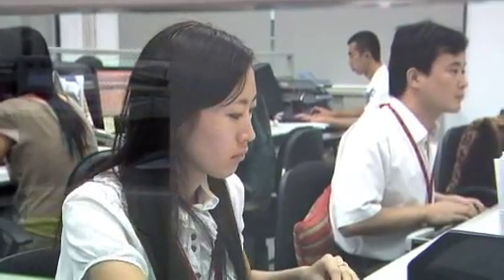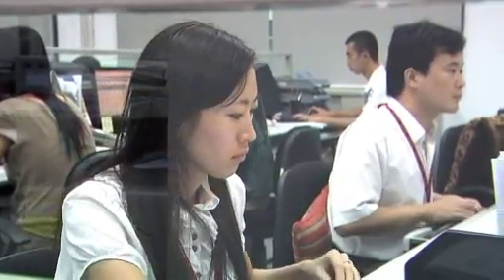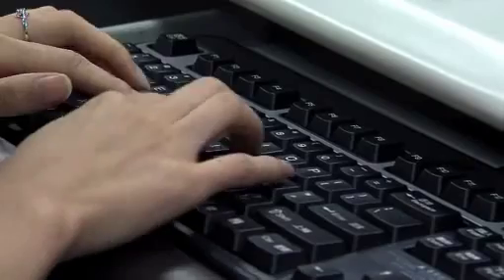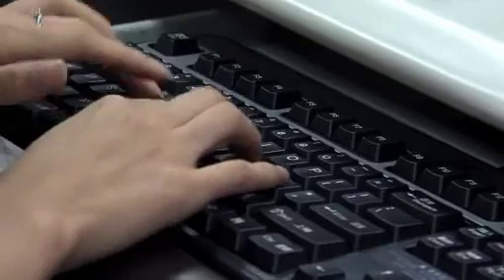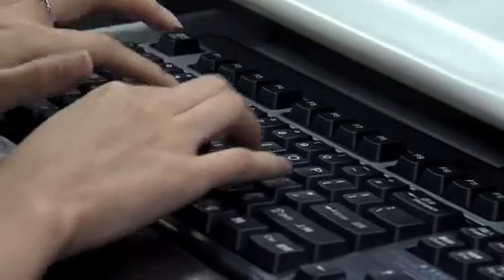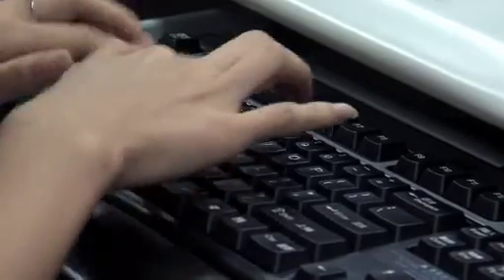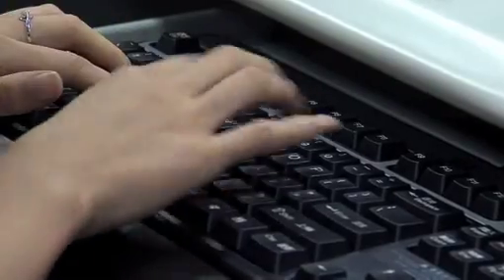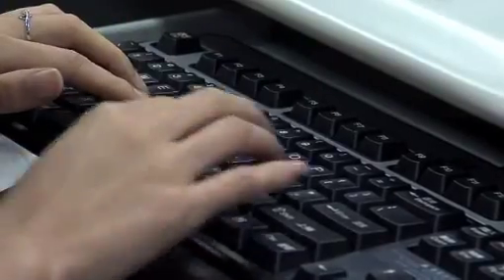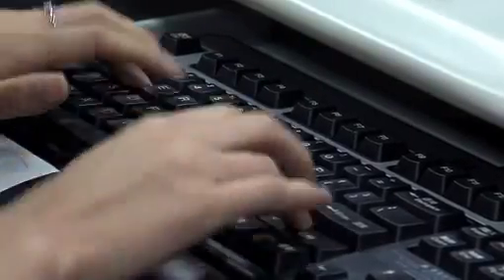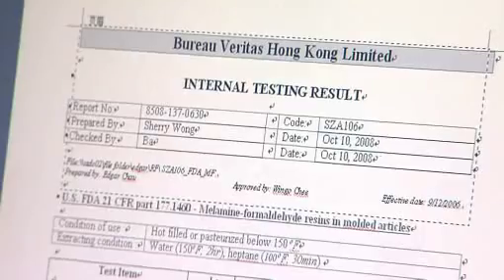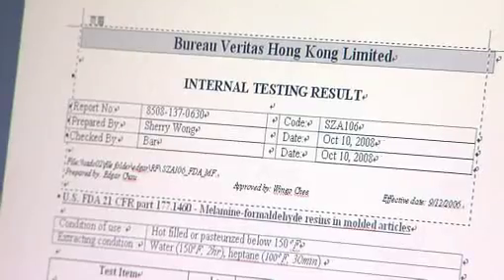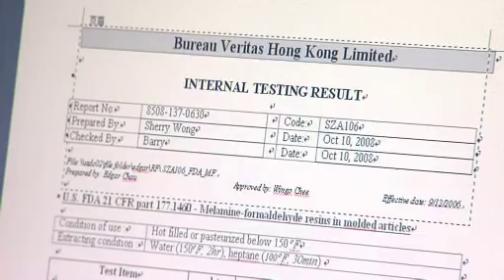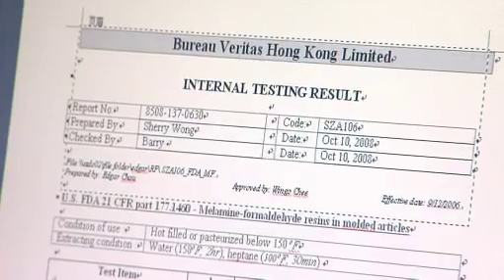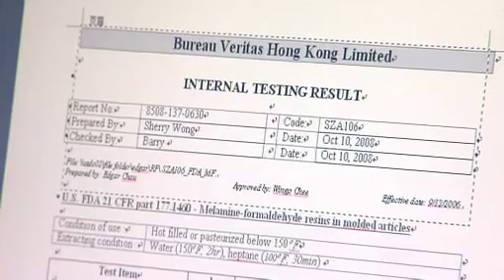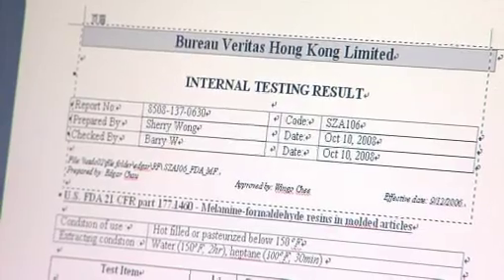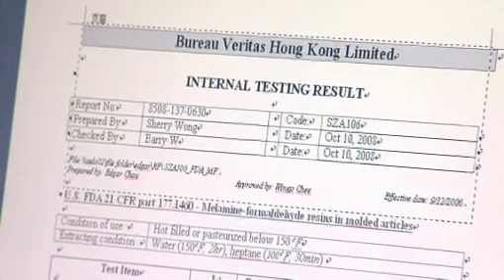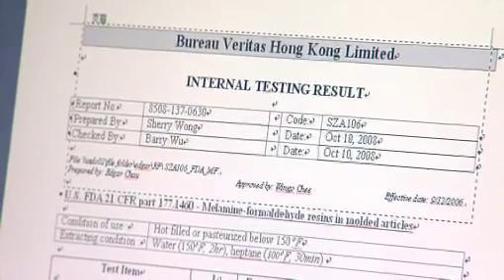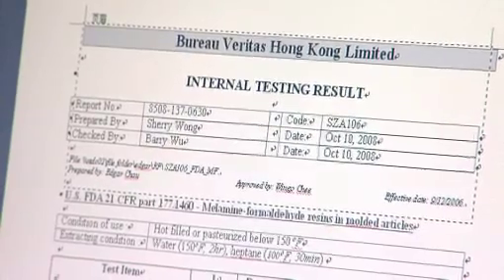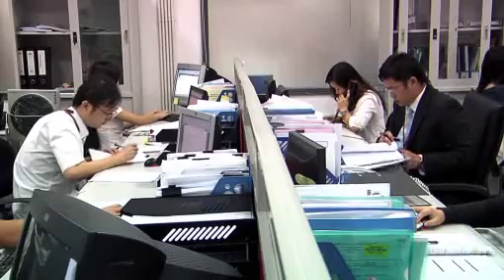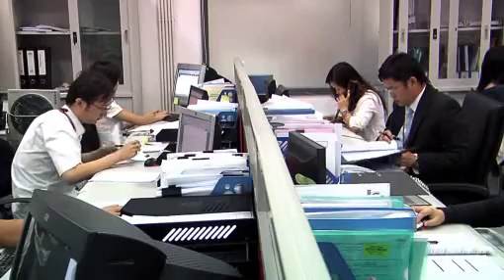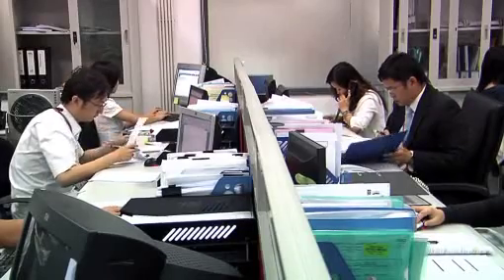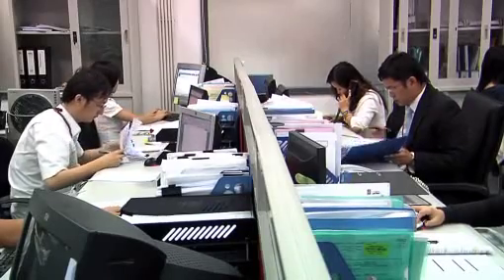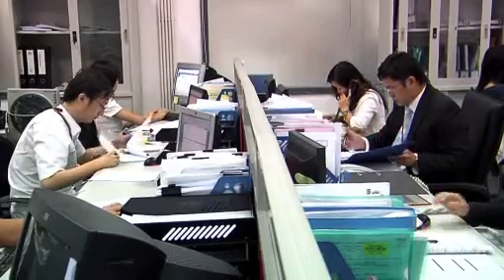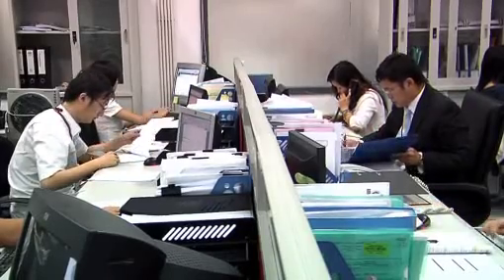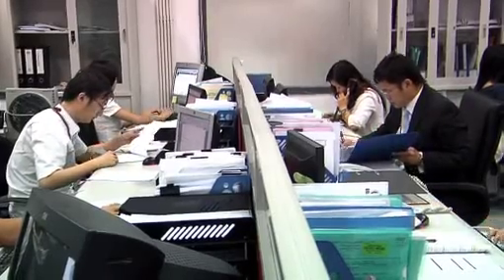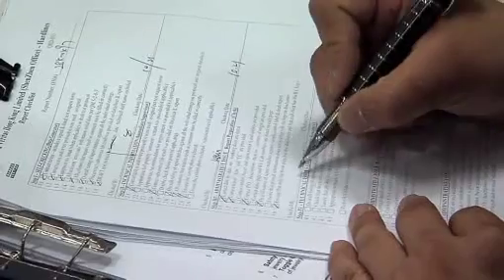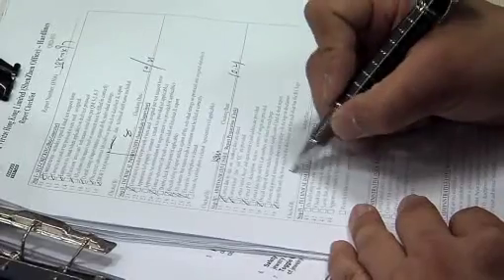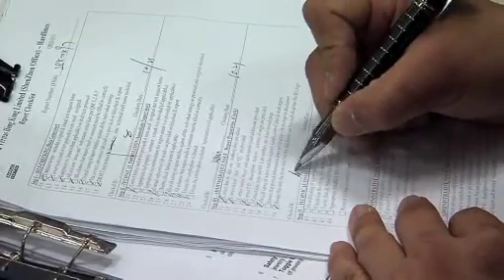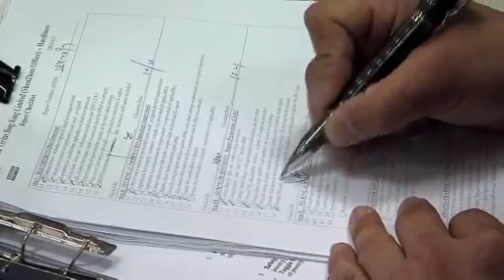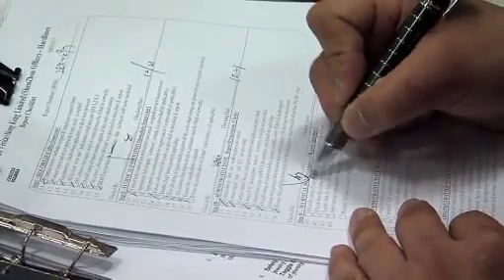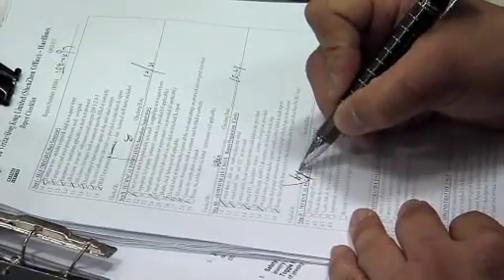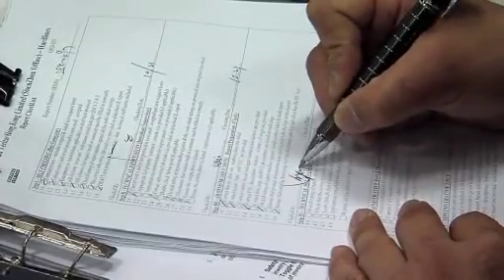All test results are then consolidated in a draft report, which will be reviewed by the test manager and then sent to the client.